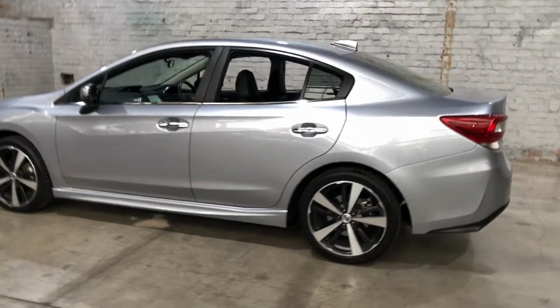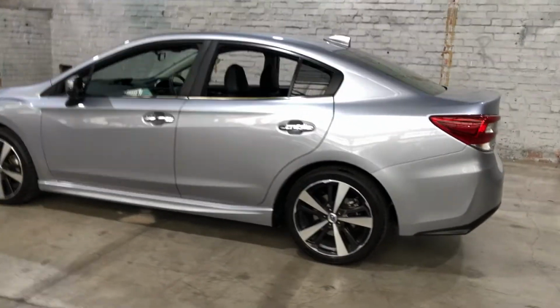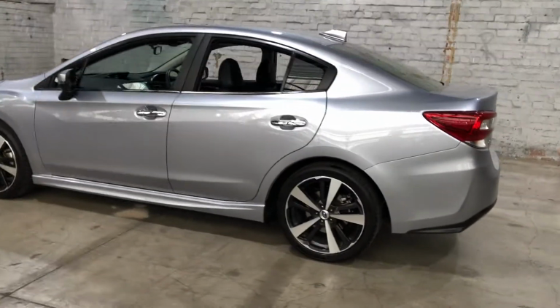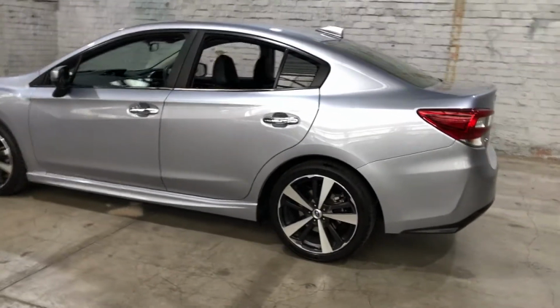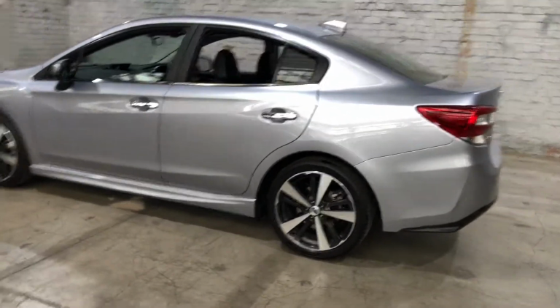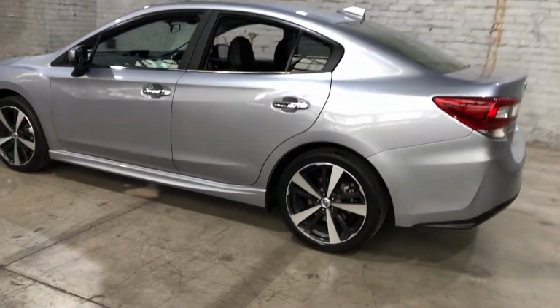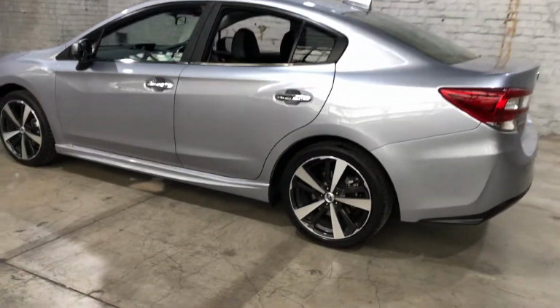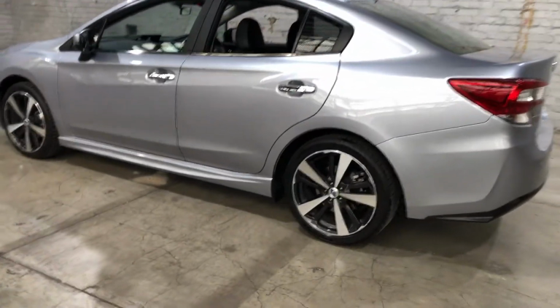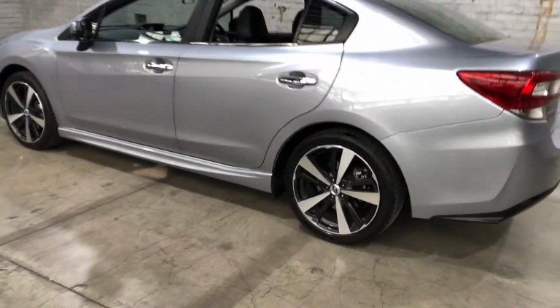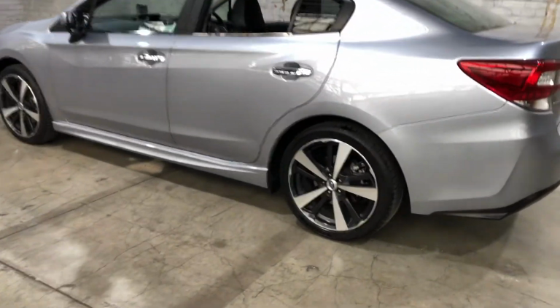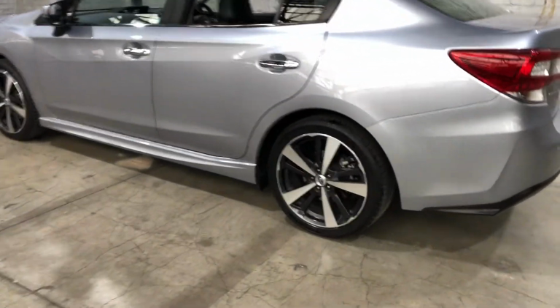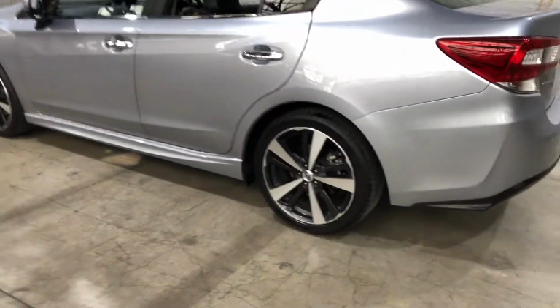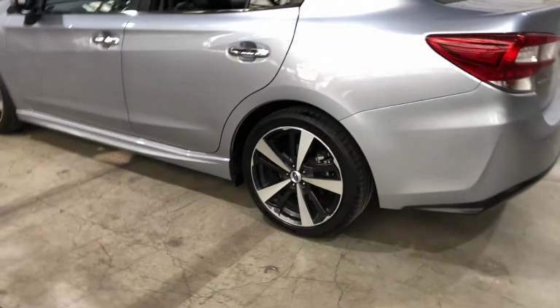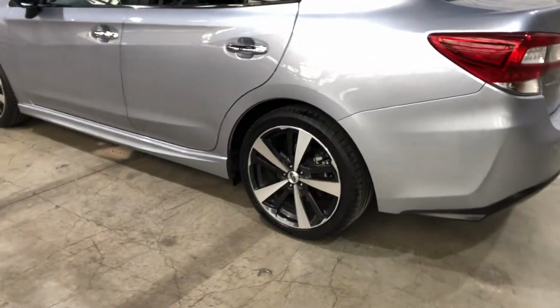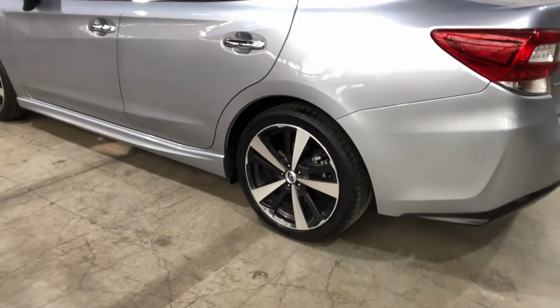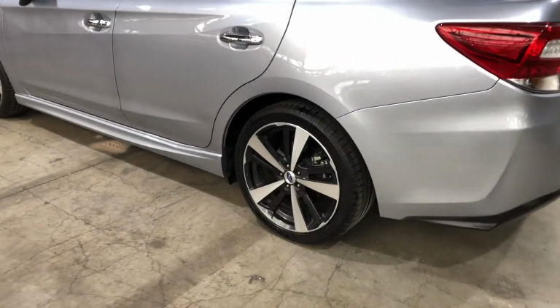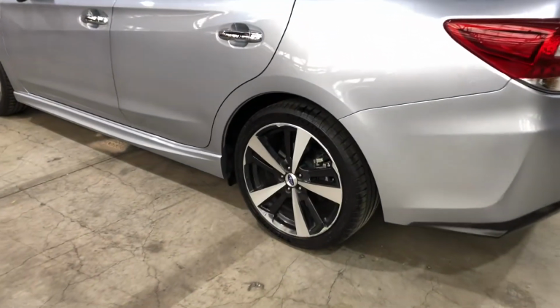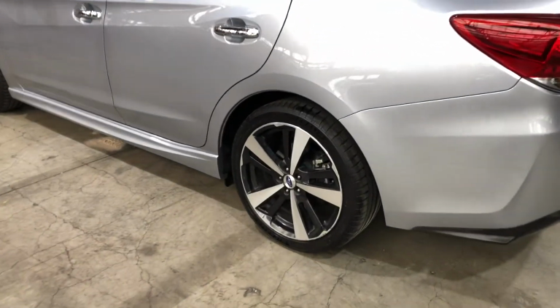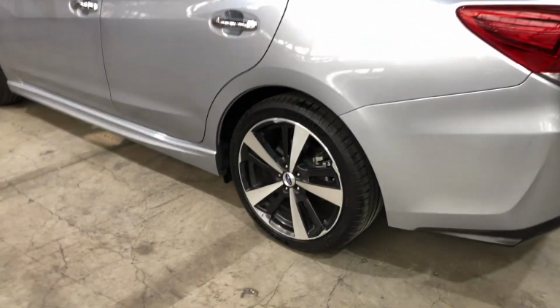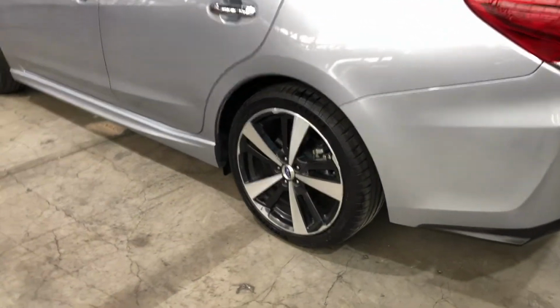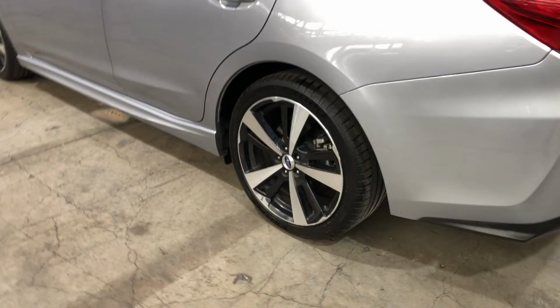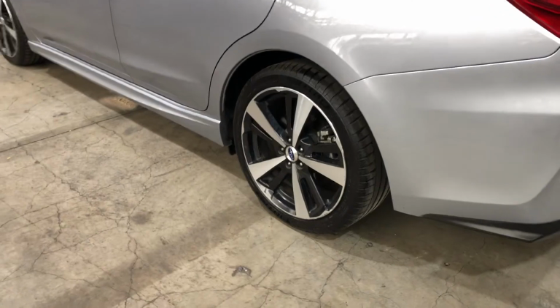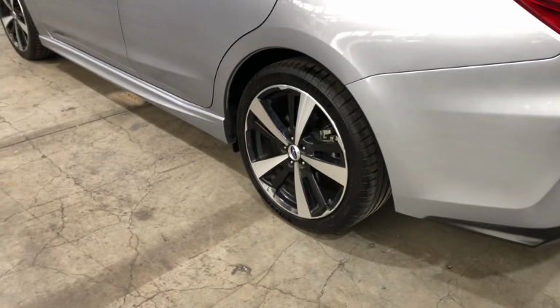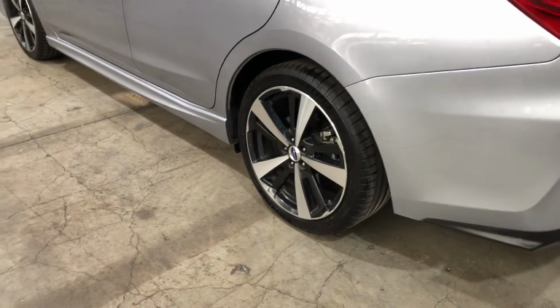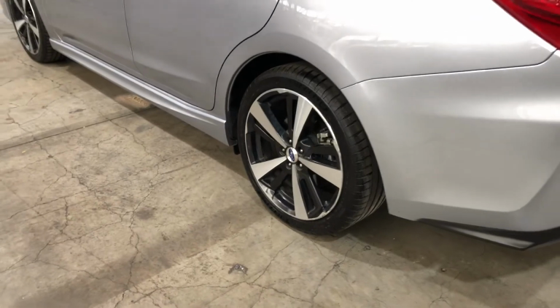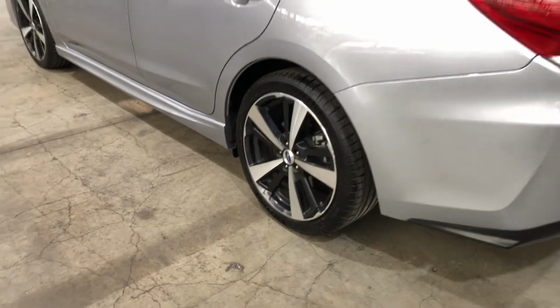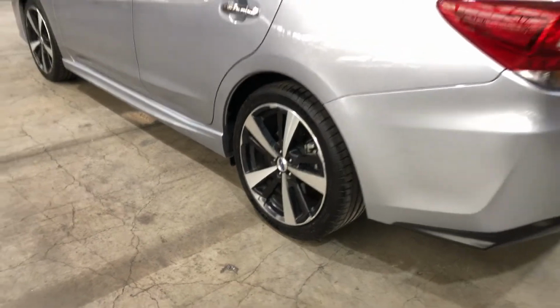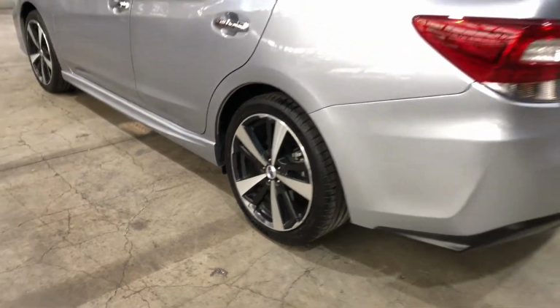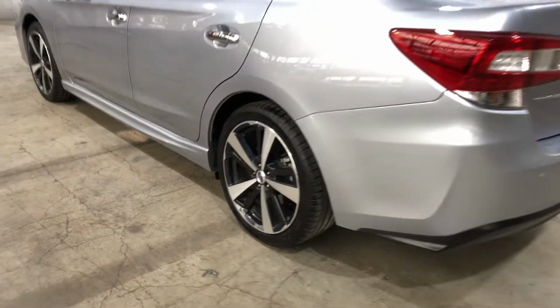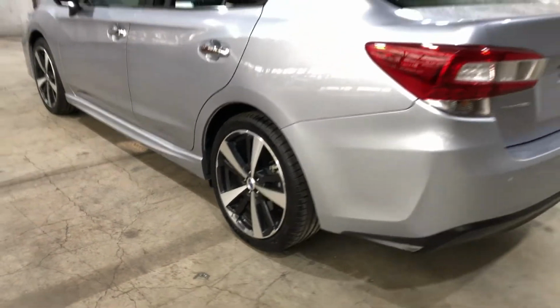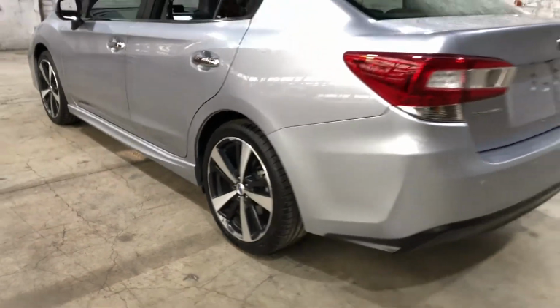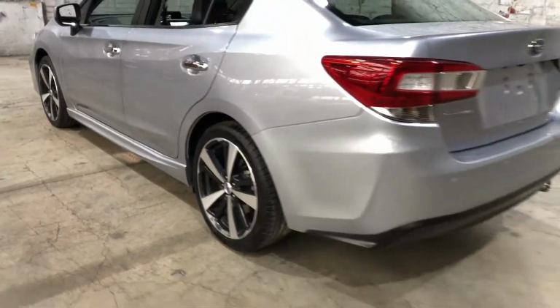As you can see, this car comes equipped with original 18-inch alloy wheels with plenty of tread on all four tyres.